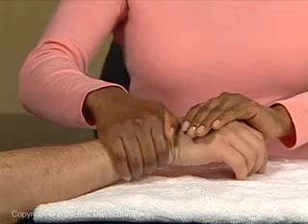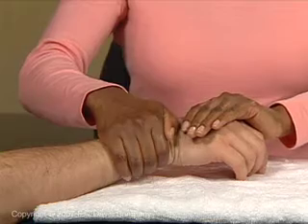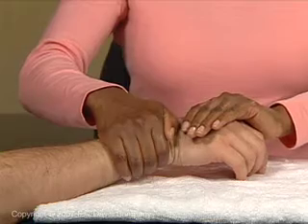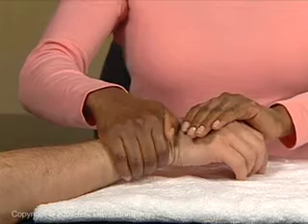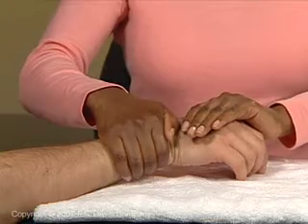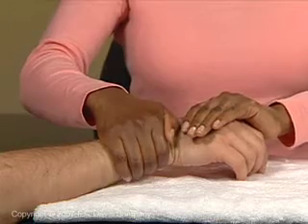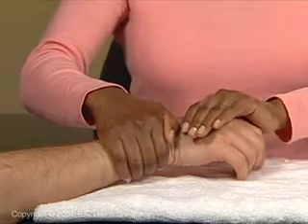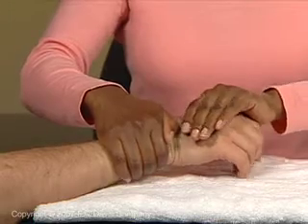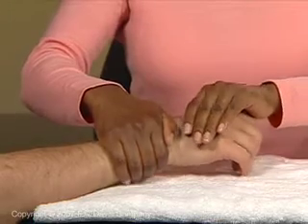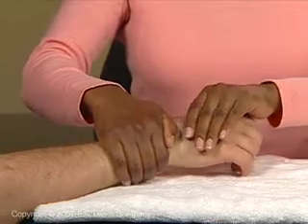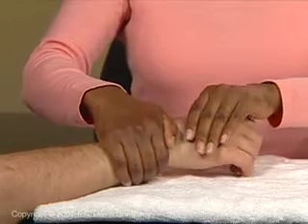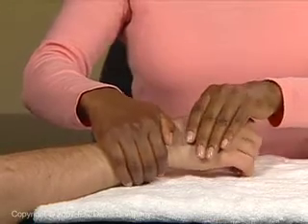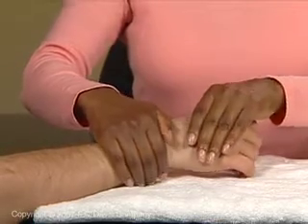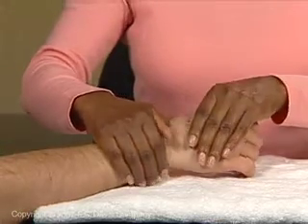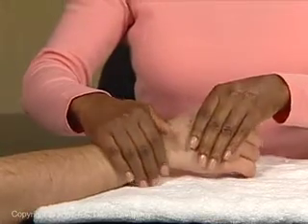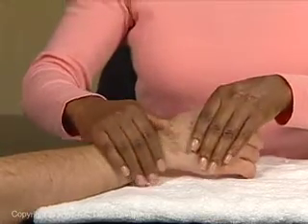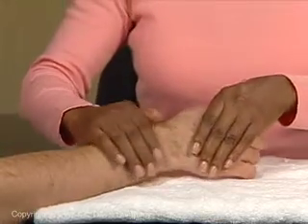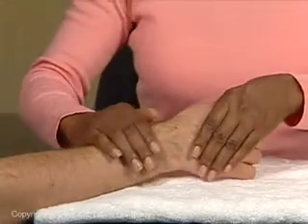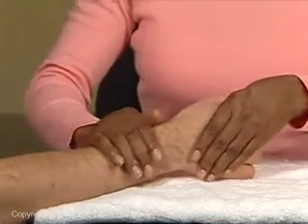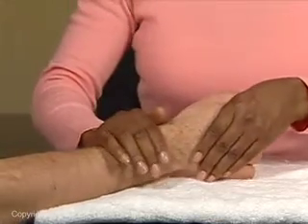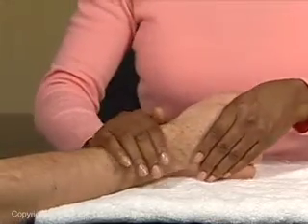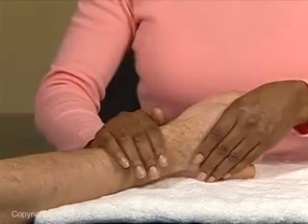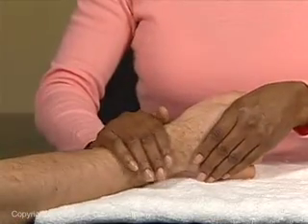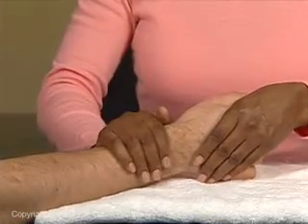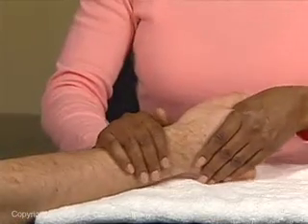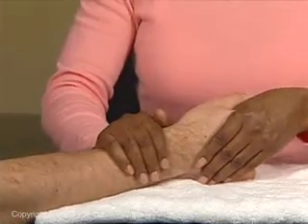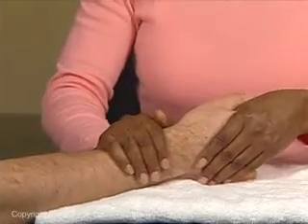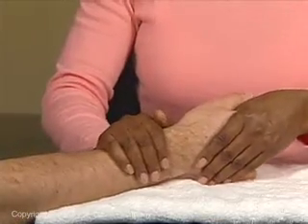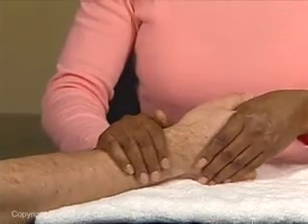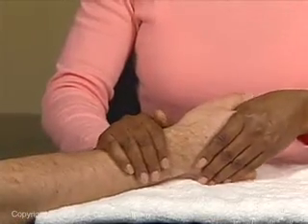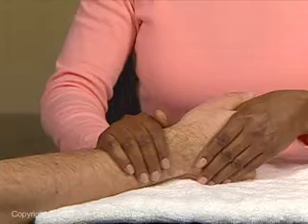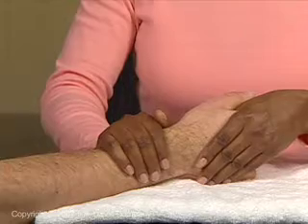Individual wrist tendons can be isolated by aligning the stretch force with a particular tendon.